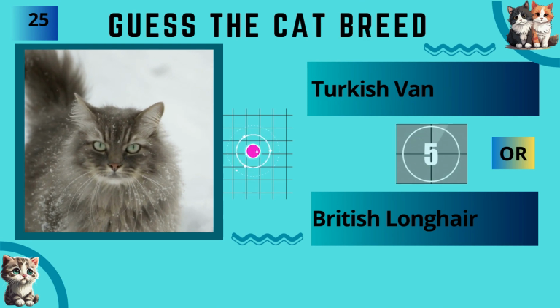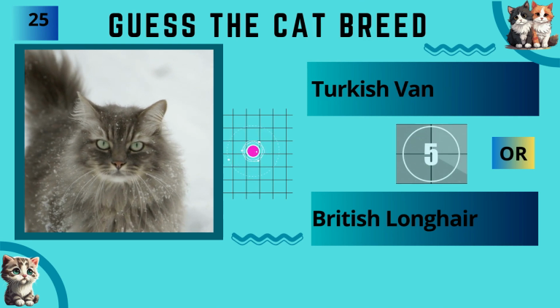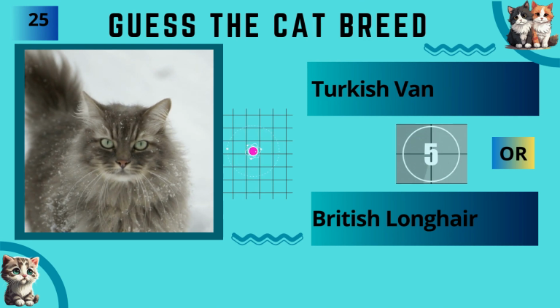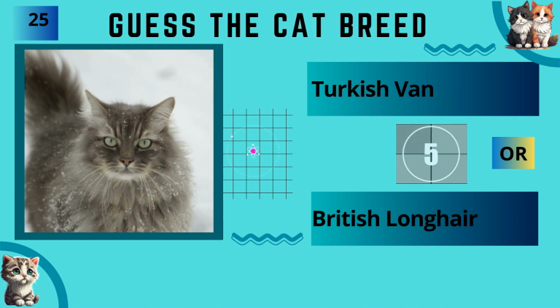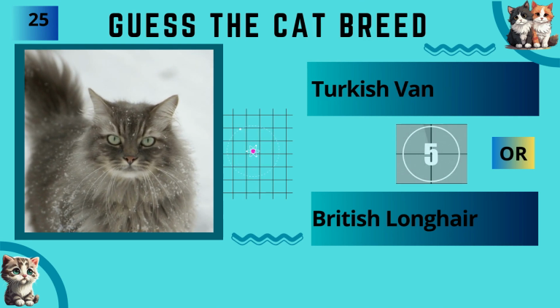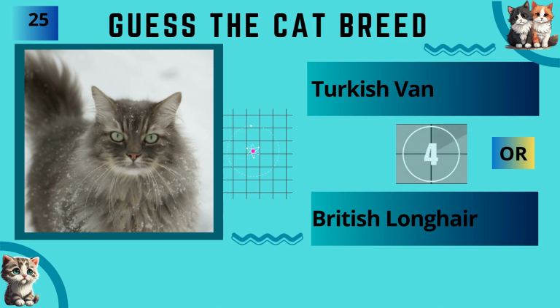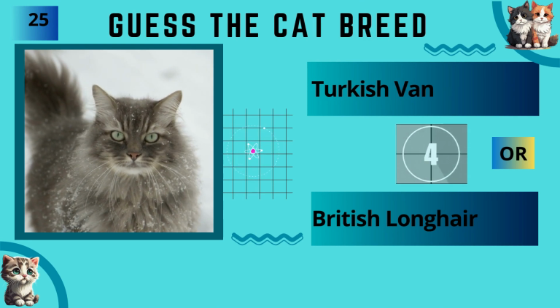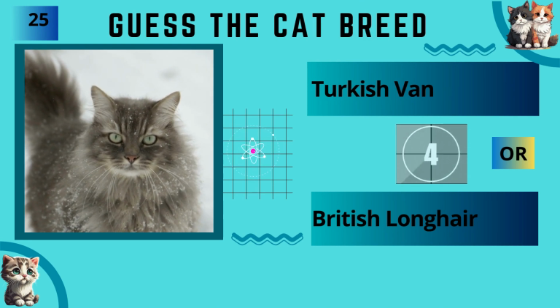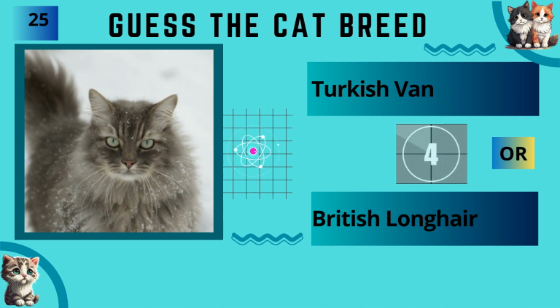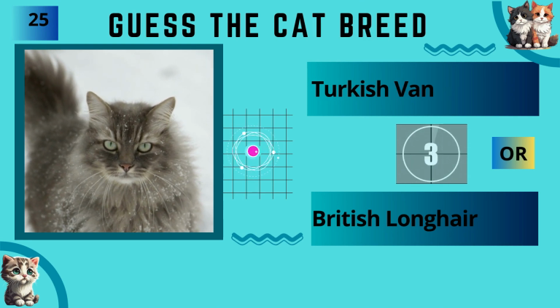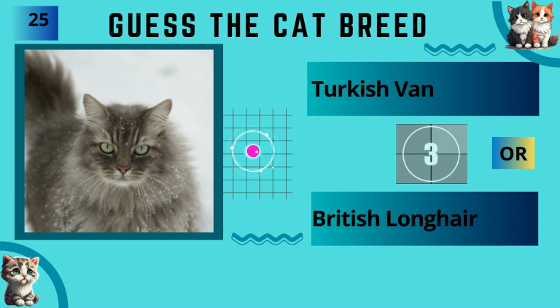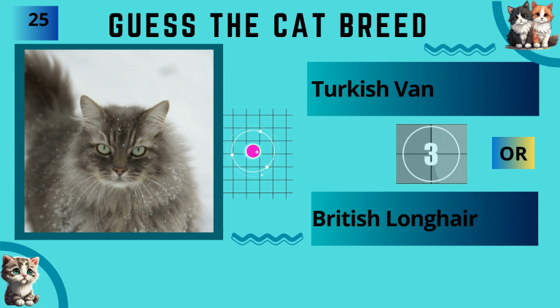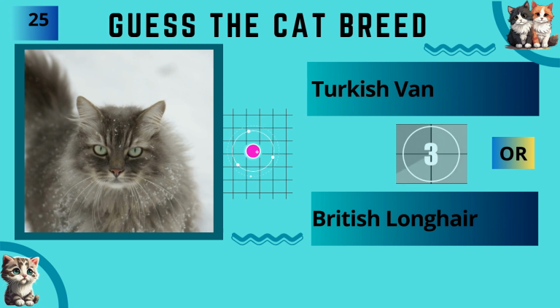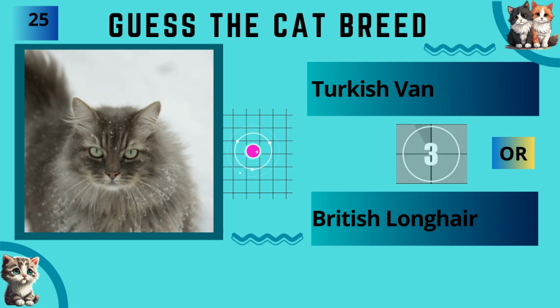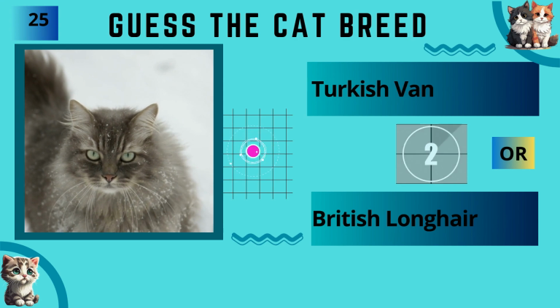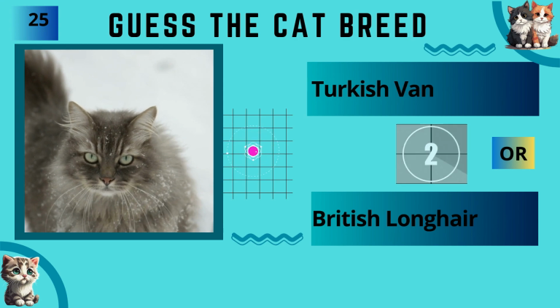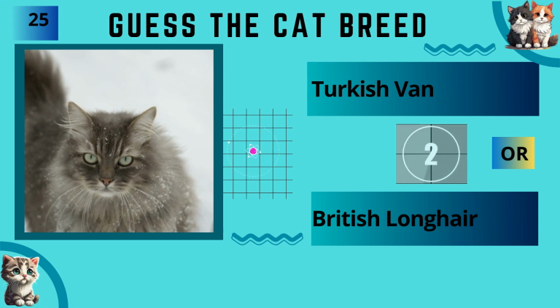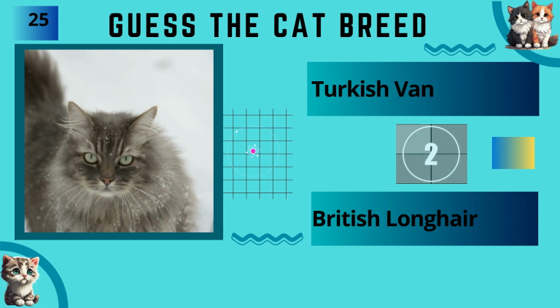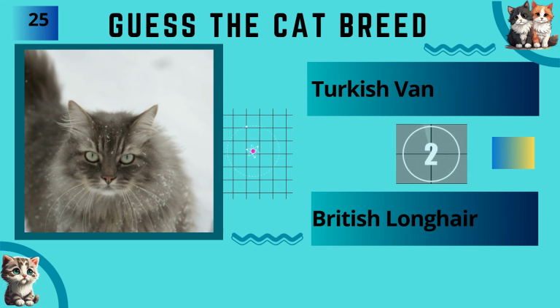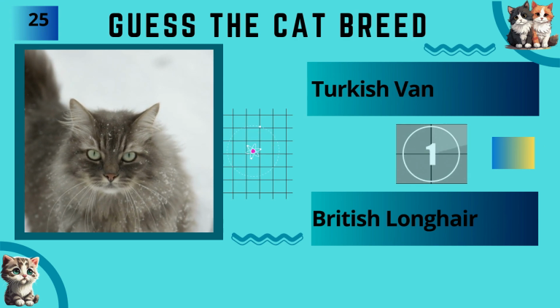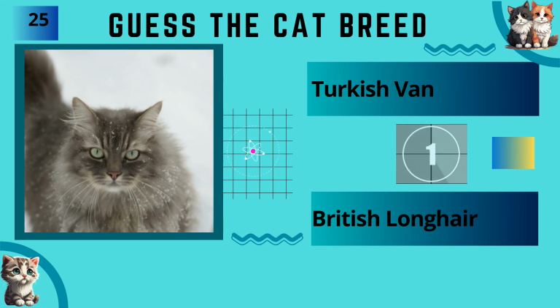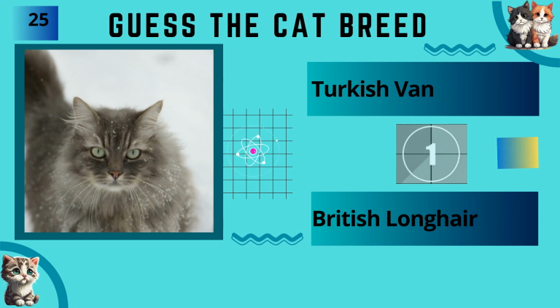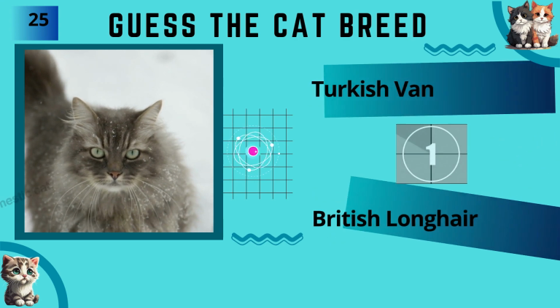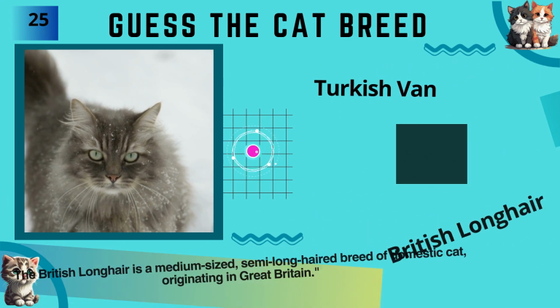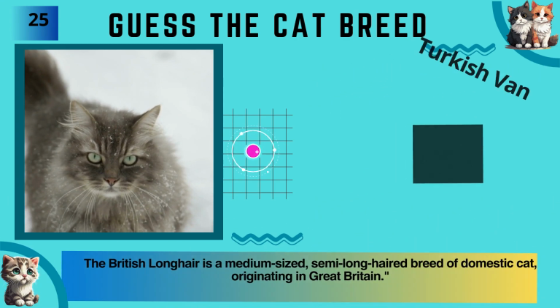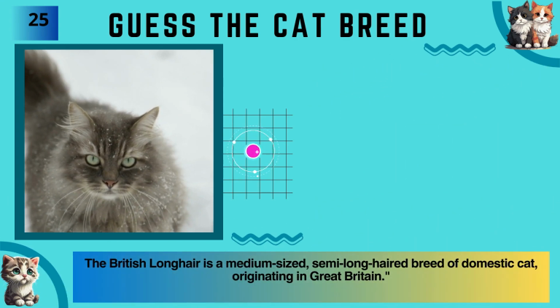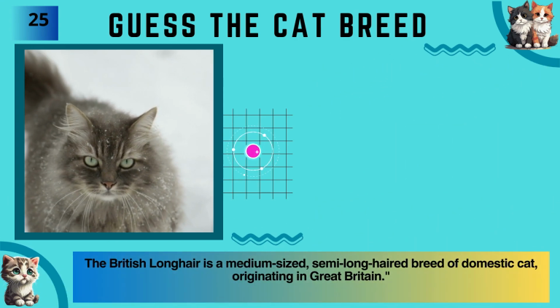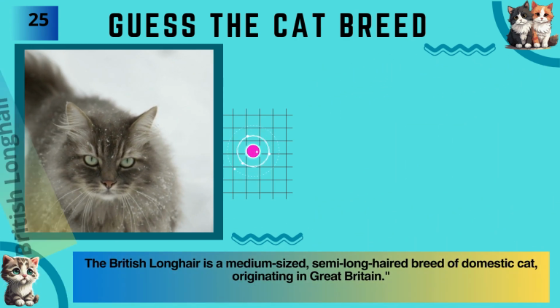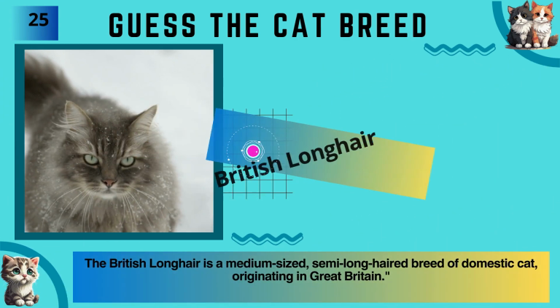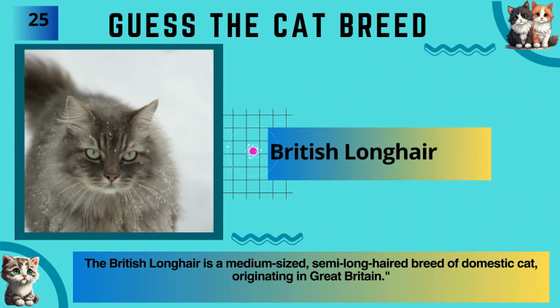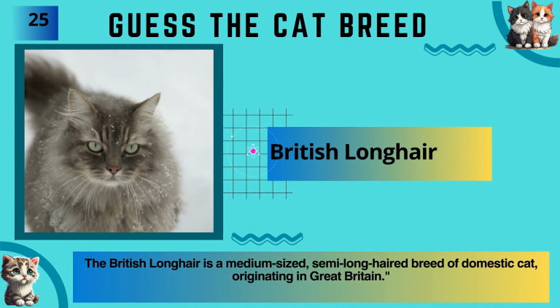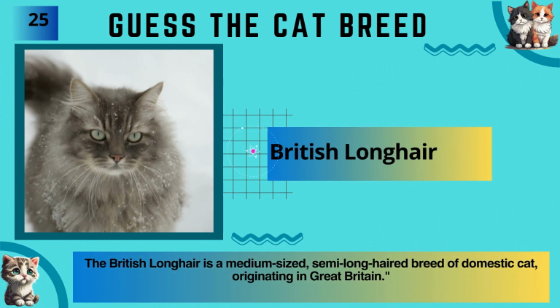Turkish Van or British Longhair? The answer is British Longhair.